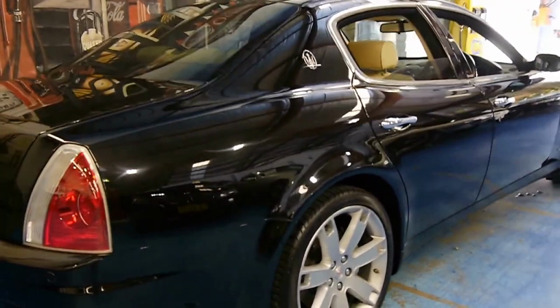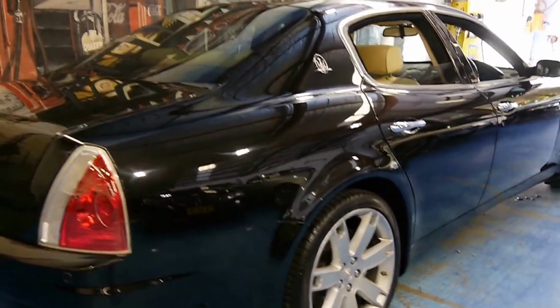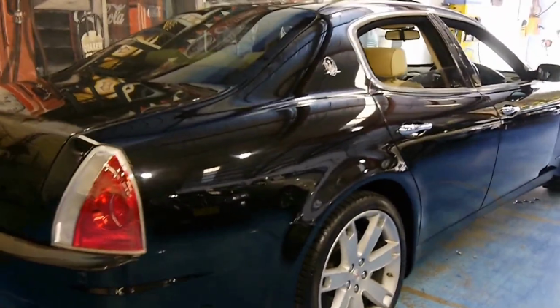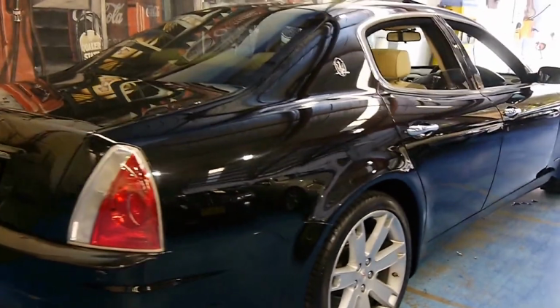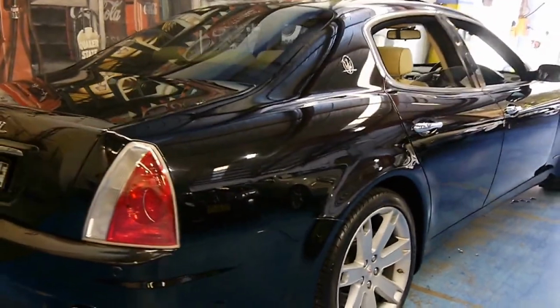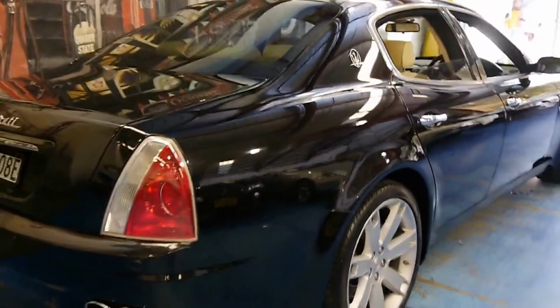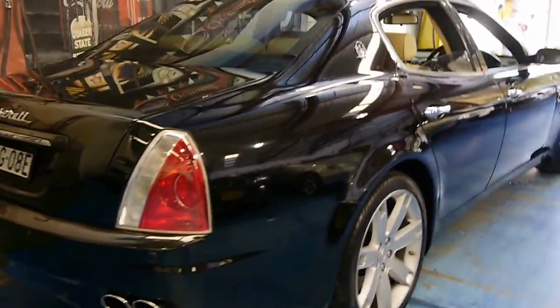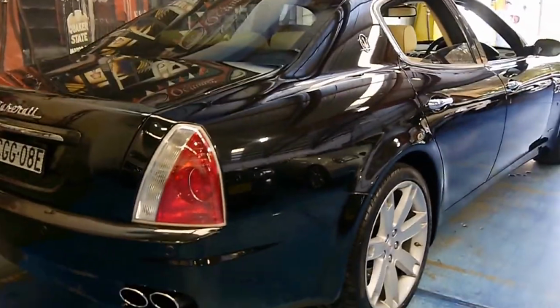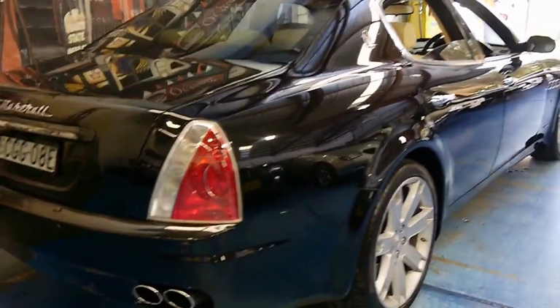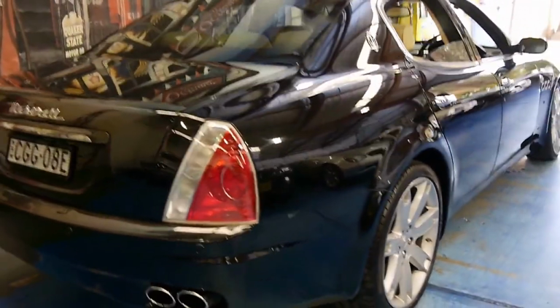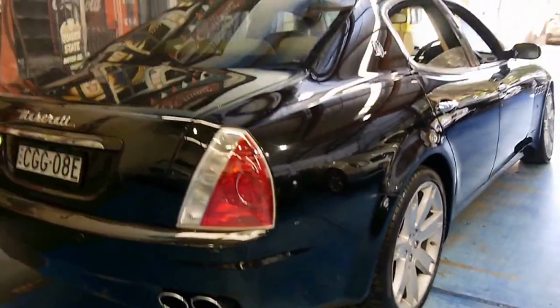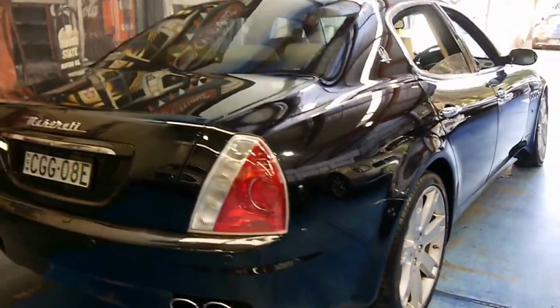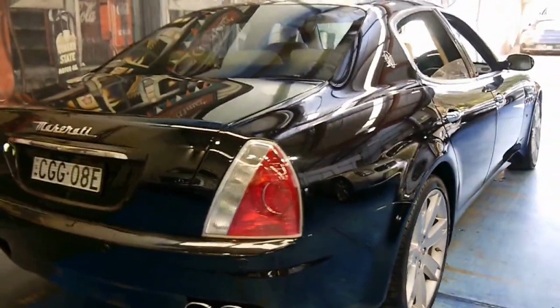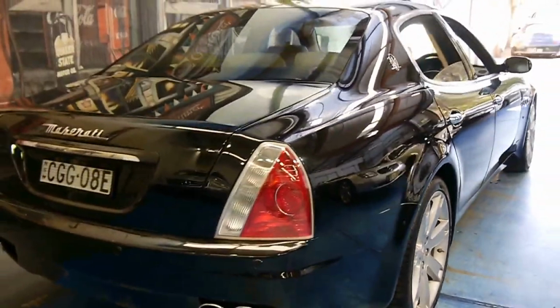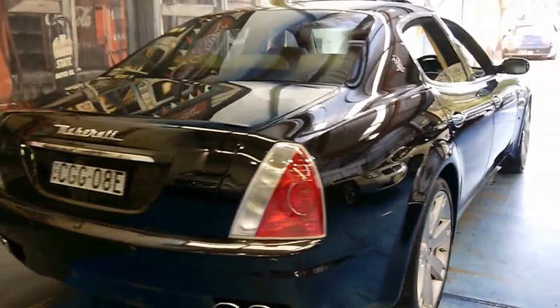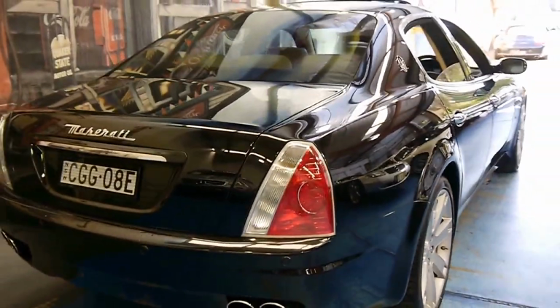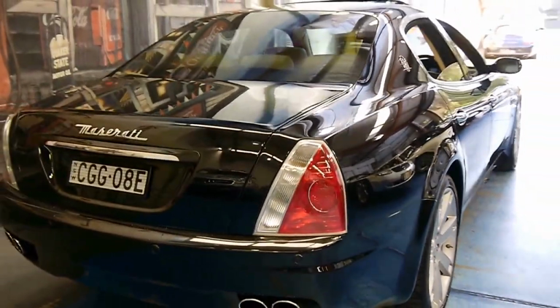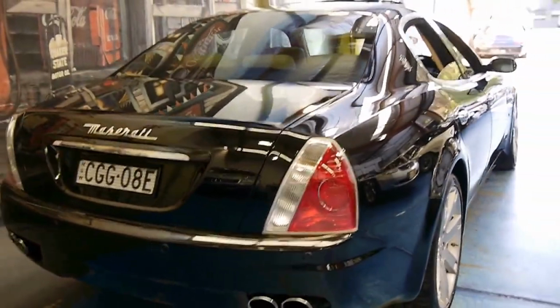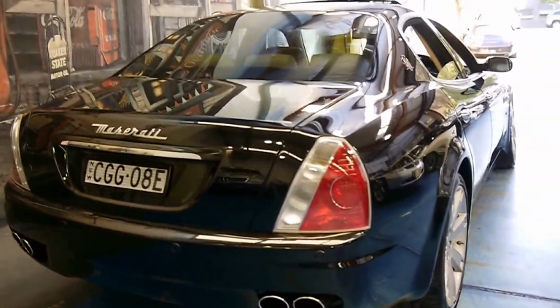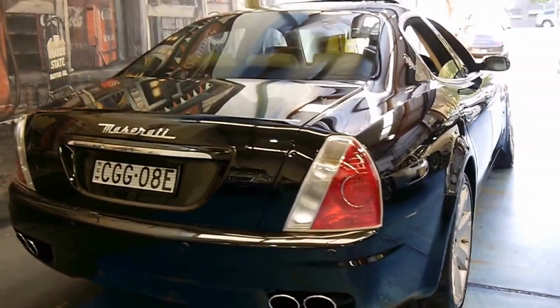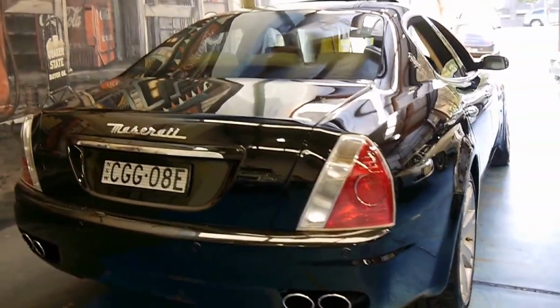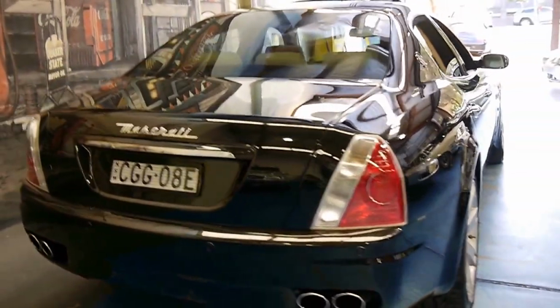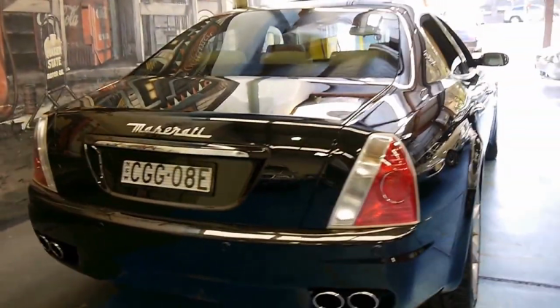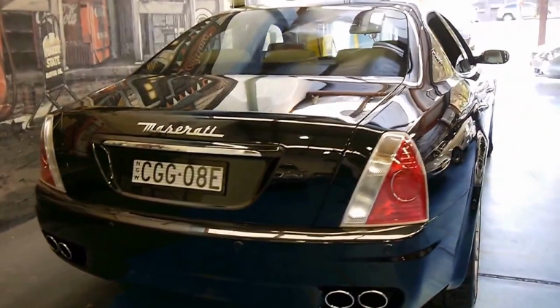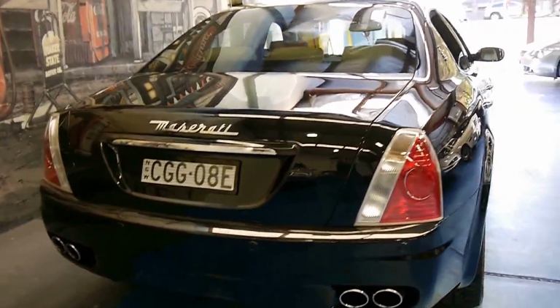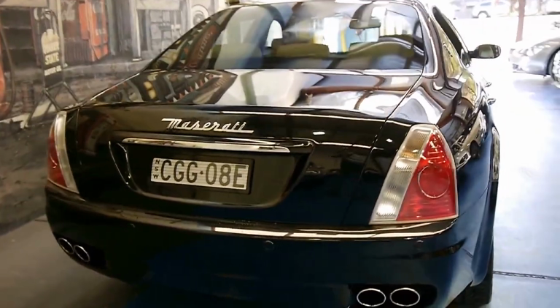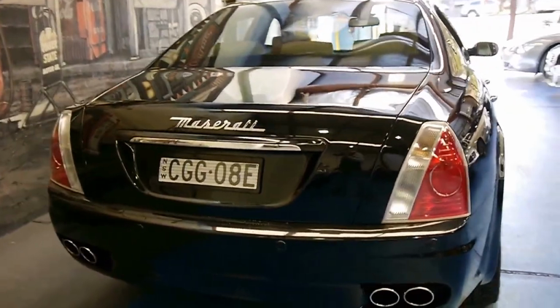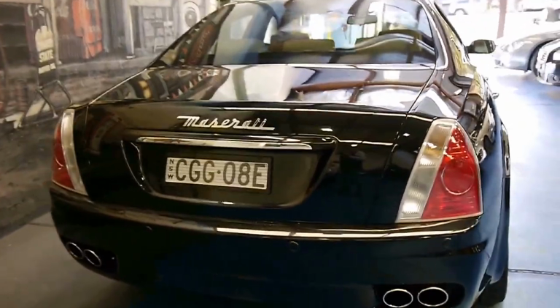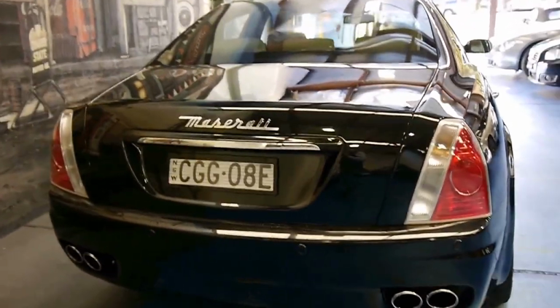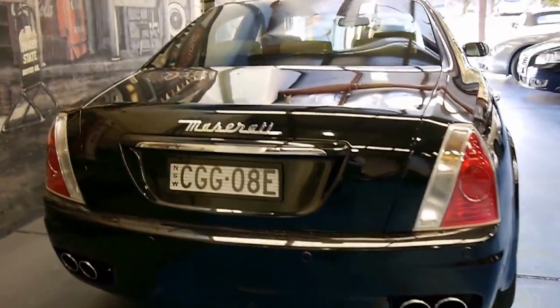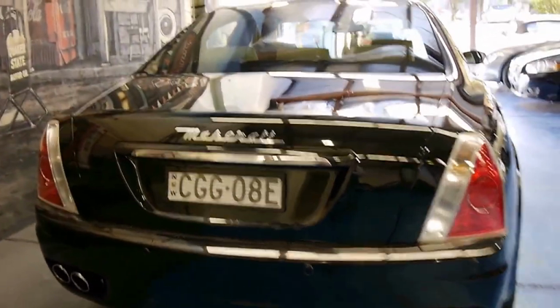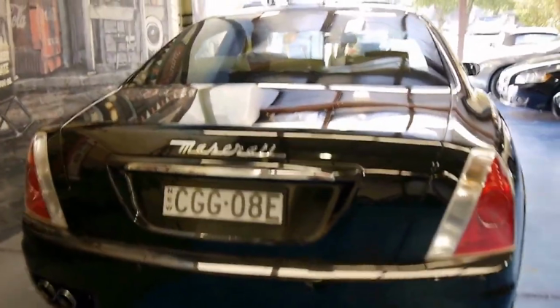It's got the quad exhaust pipes, and they just look absolutely gorgeous.